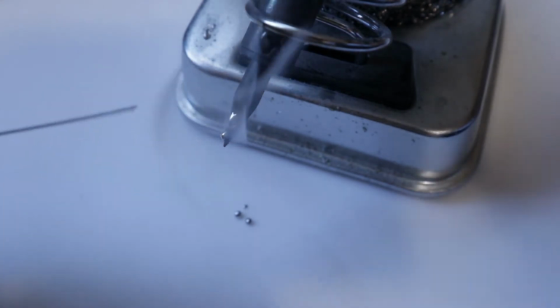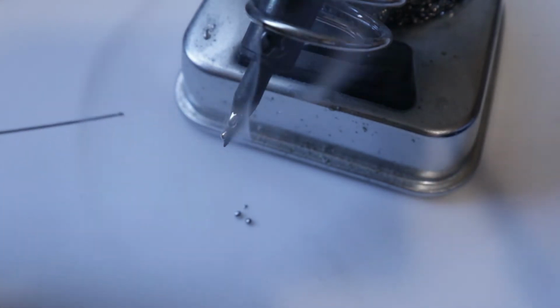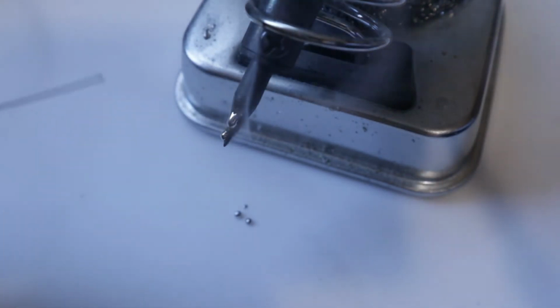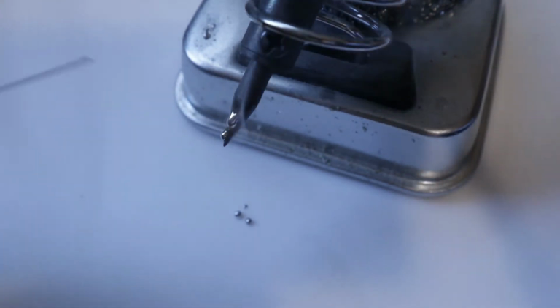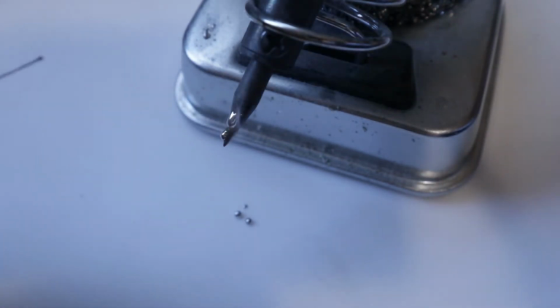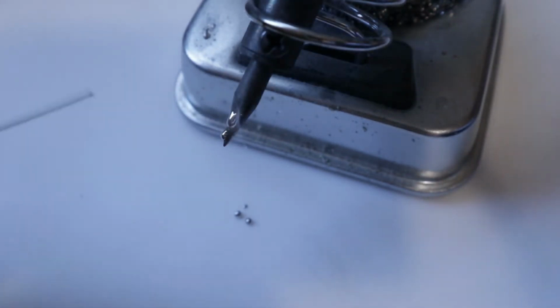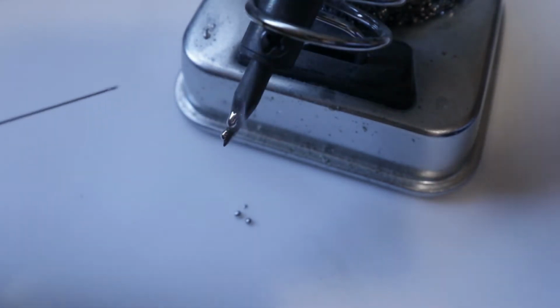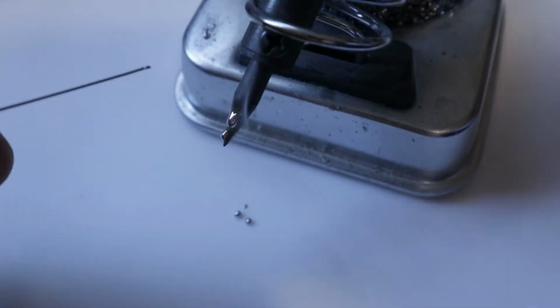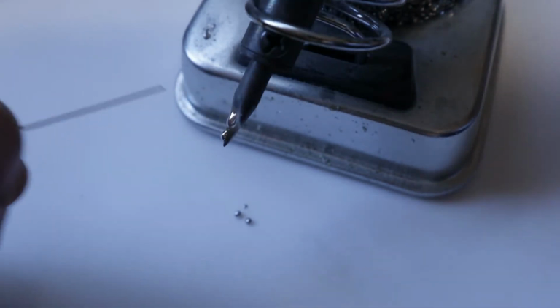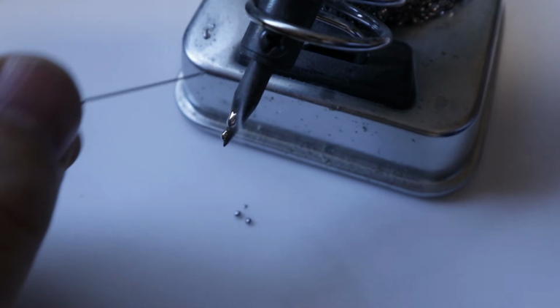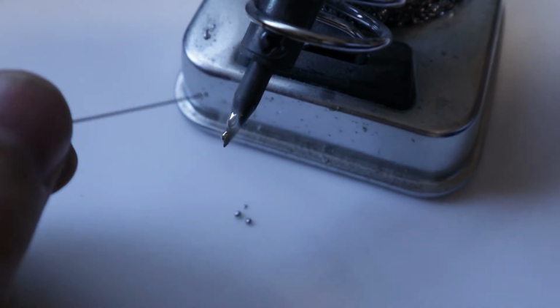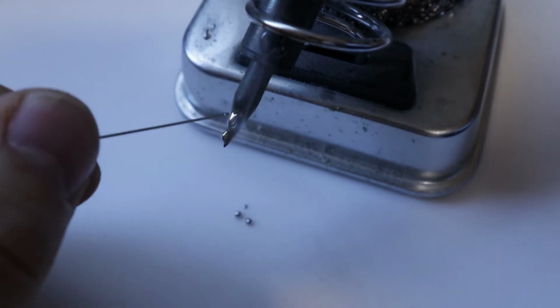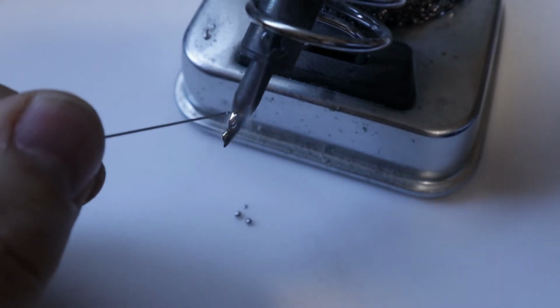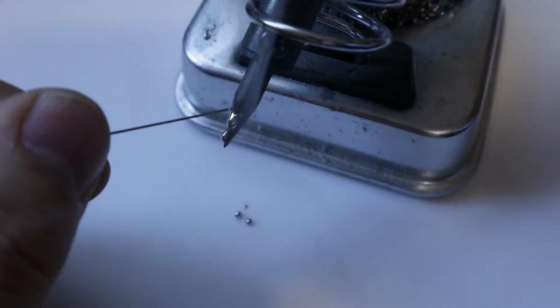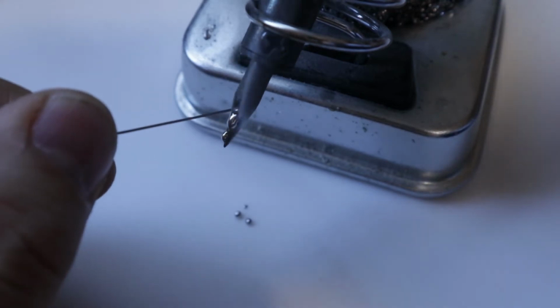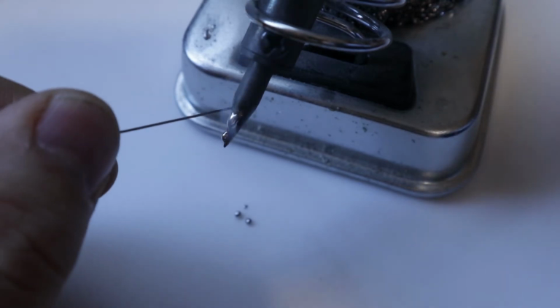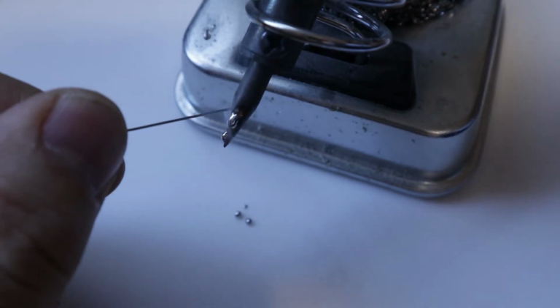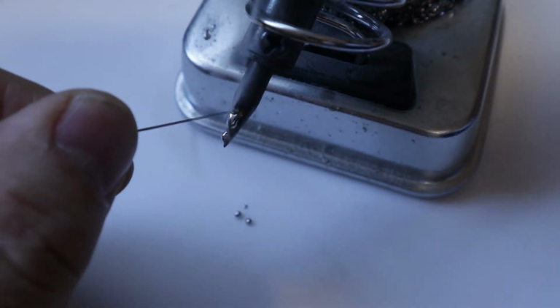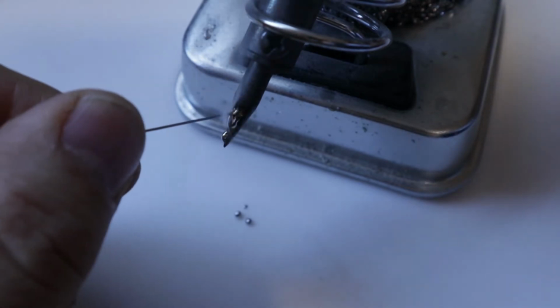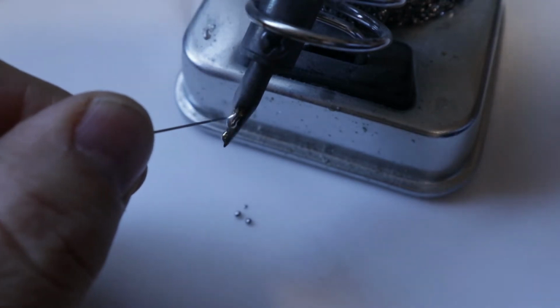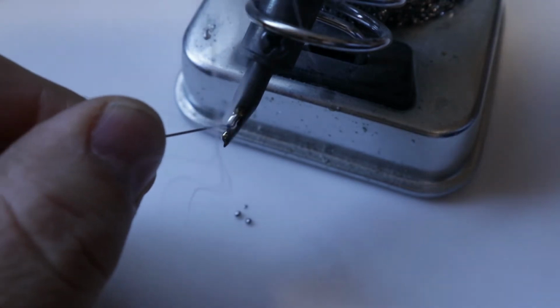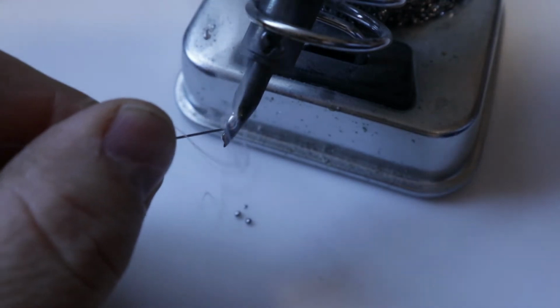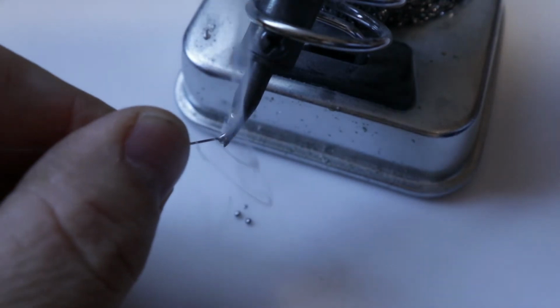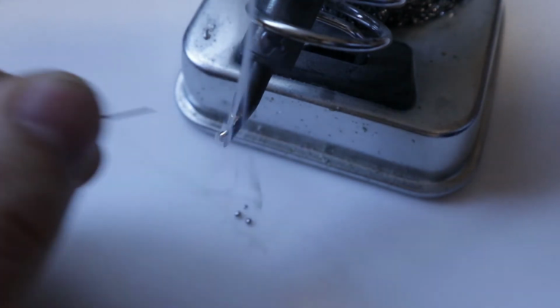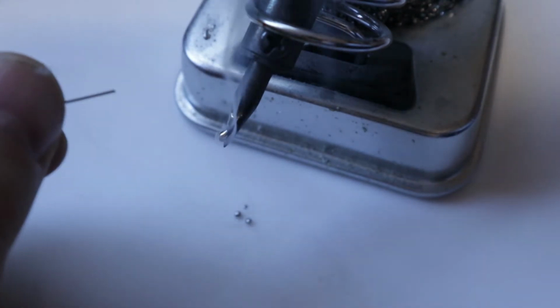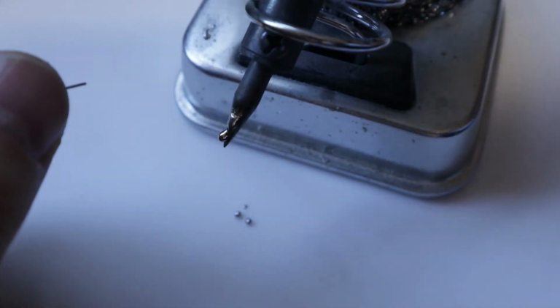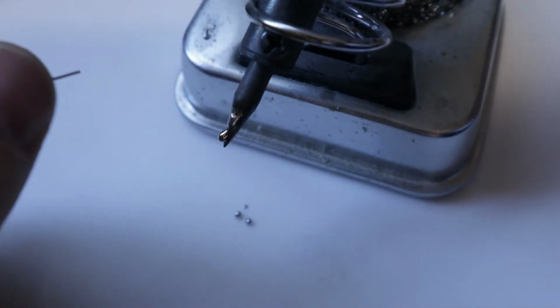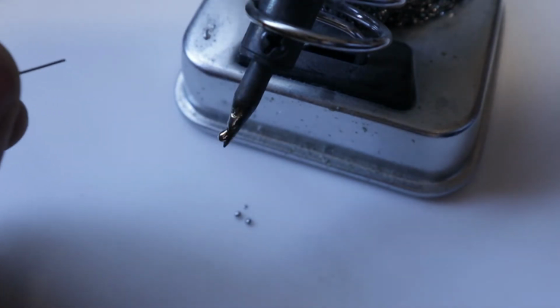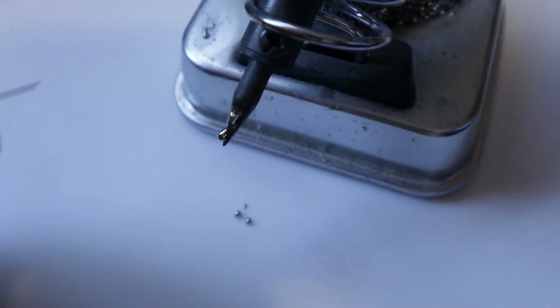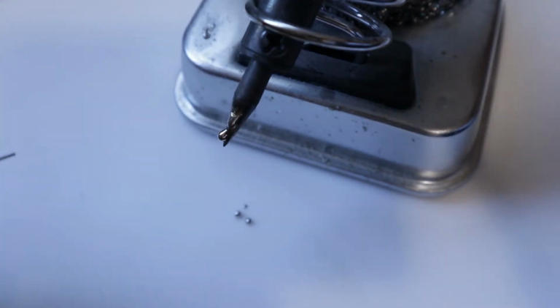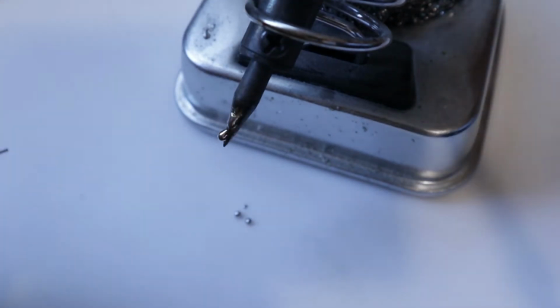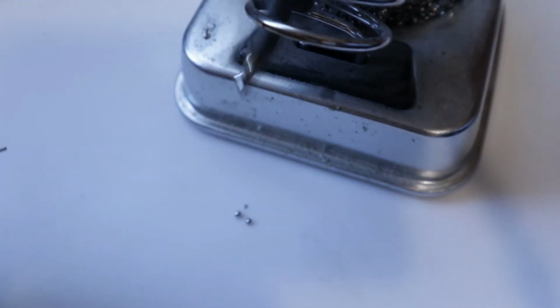As I'm soldering, I like to blow the smoke from the rosin core out so I'm not breathing that in.